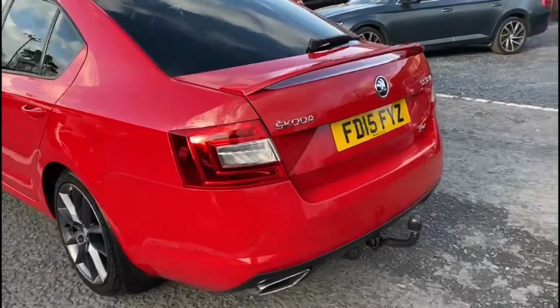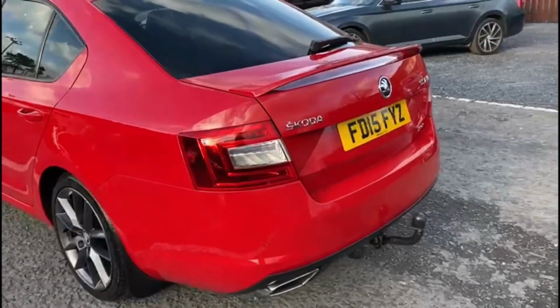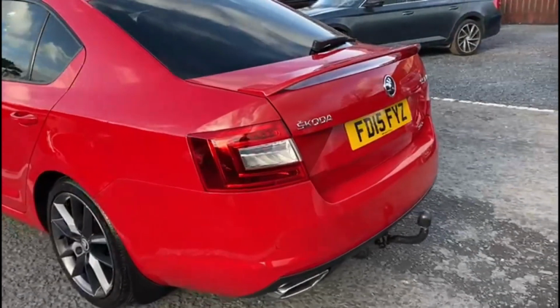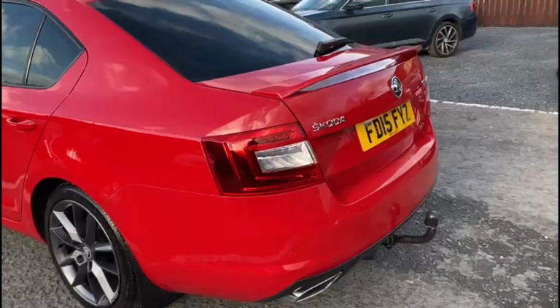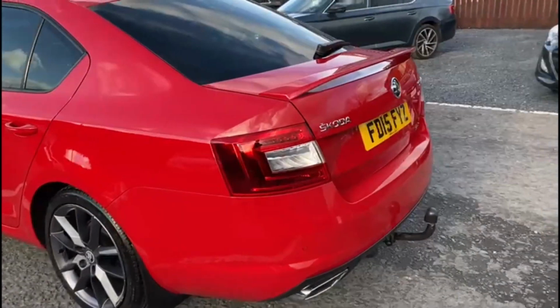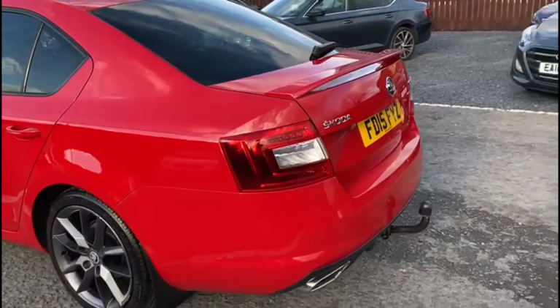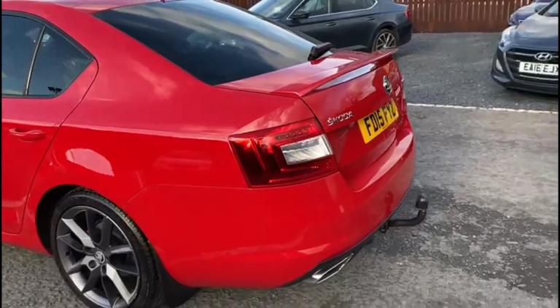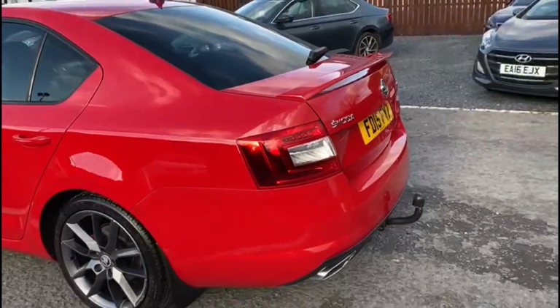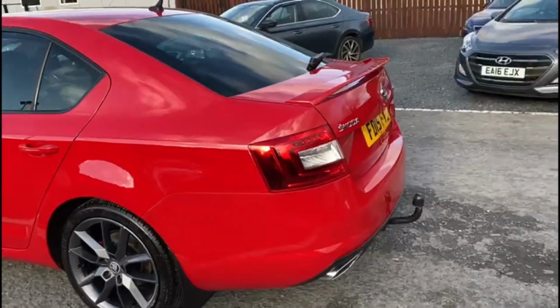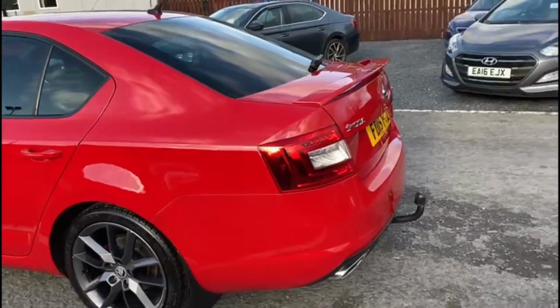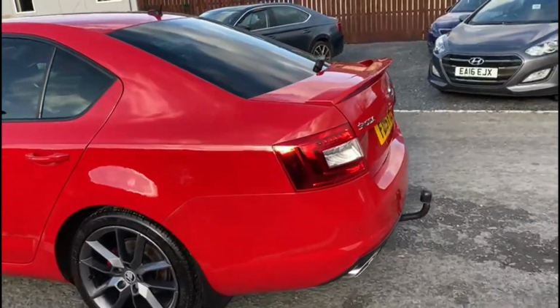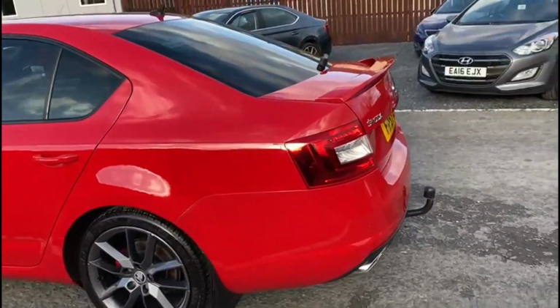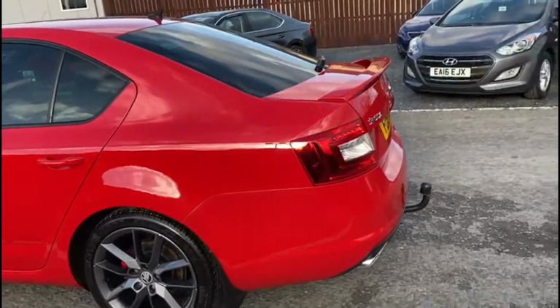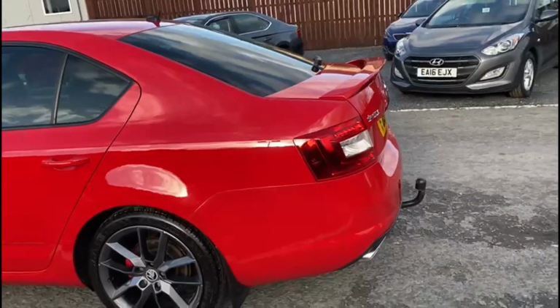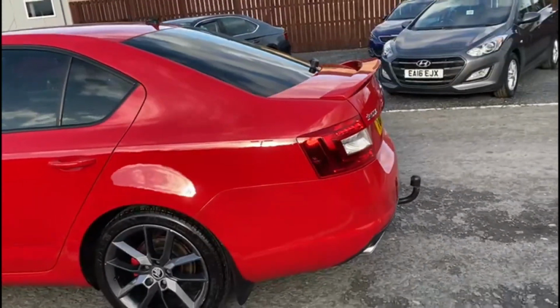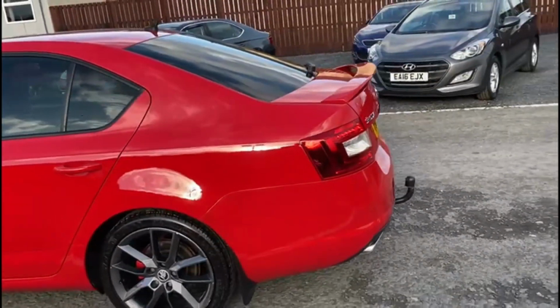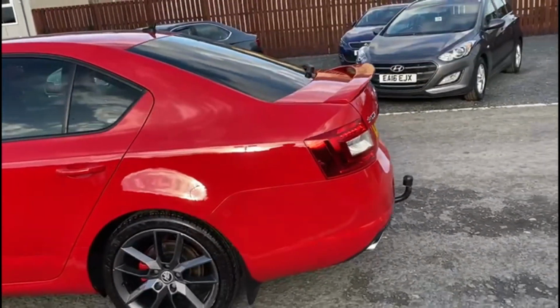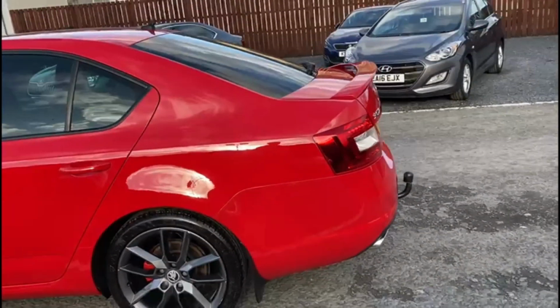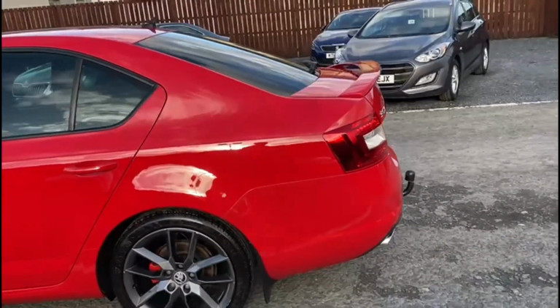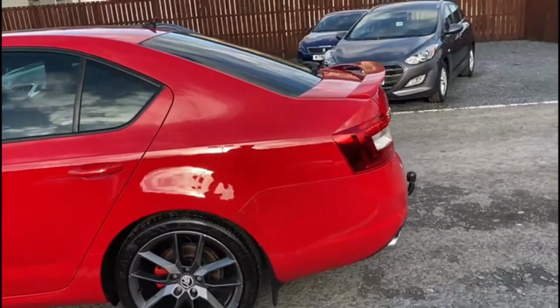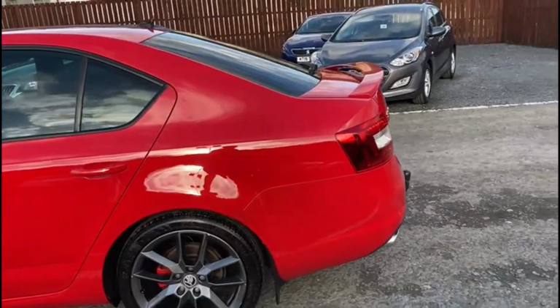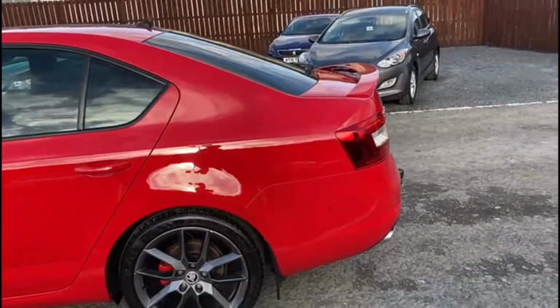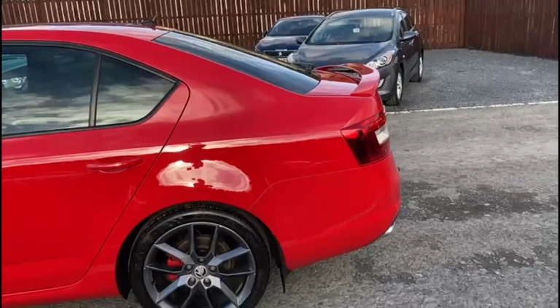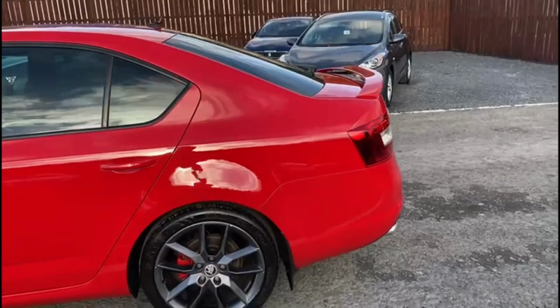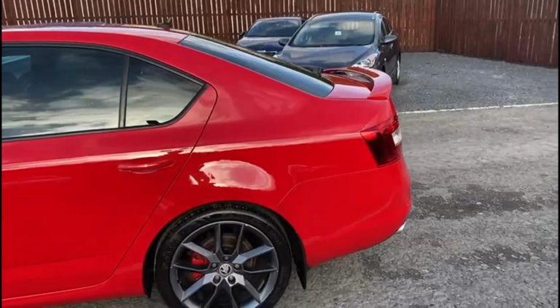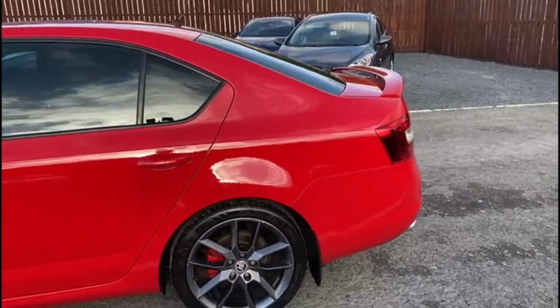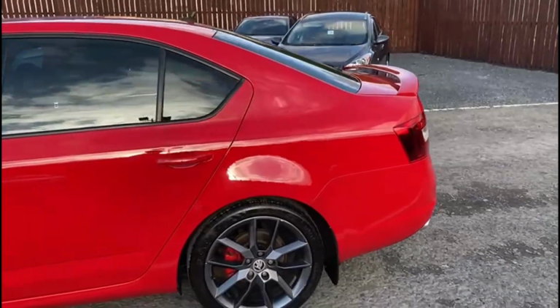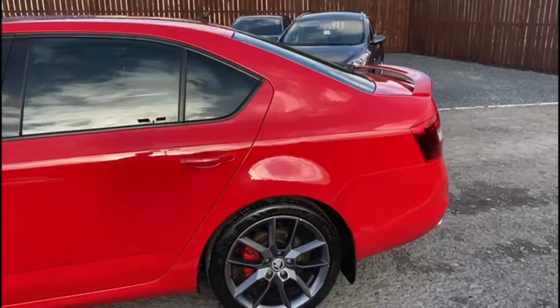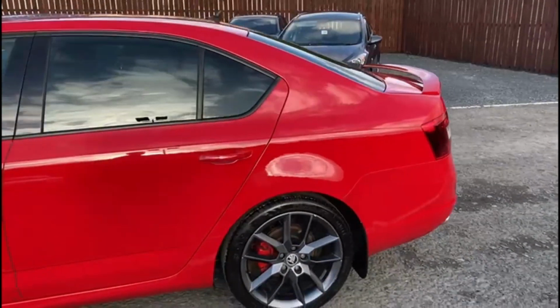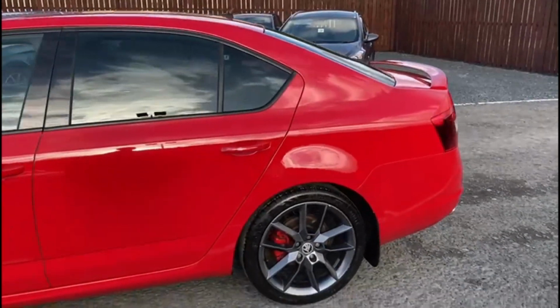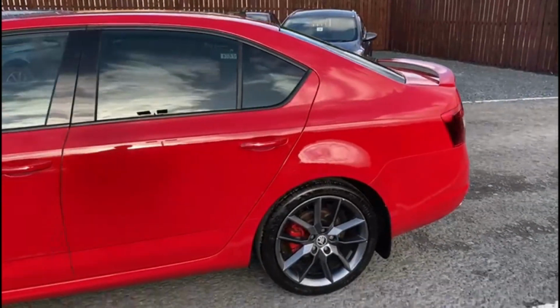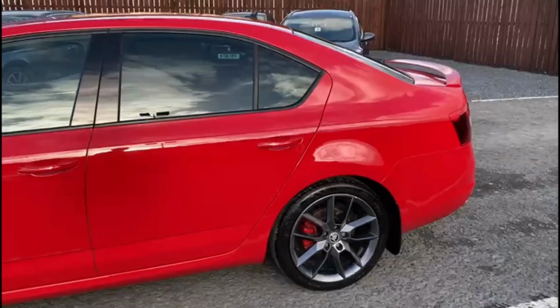As well as rear parking sensors and rear tow bar, the car comes with the spare wheel kit which is an optional extra.